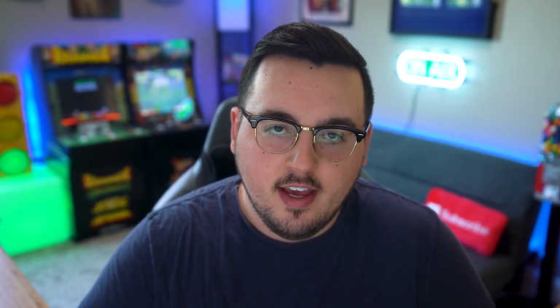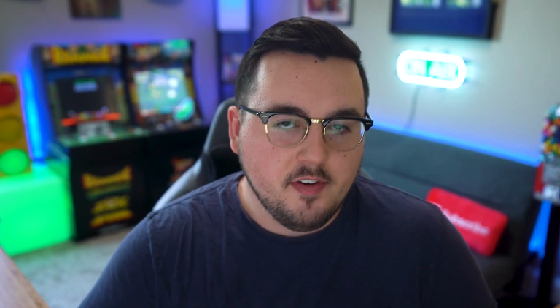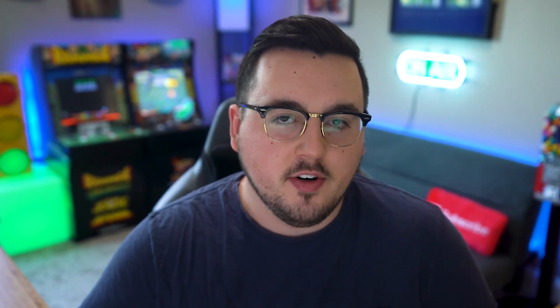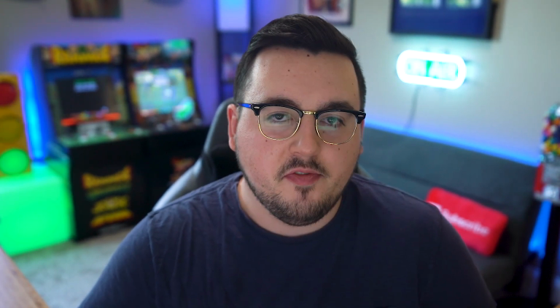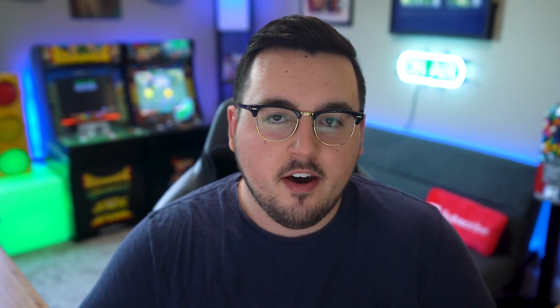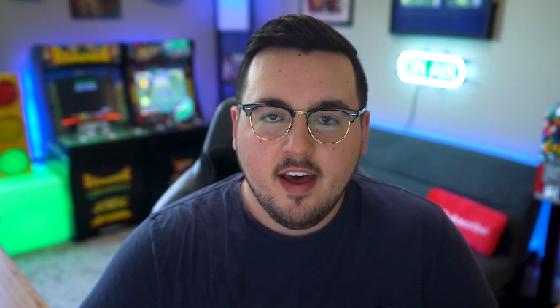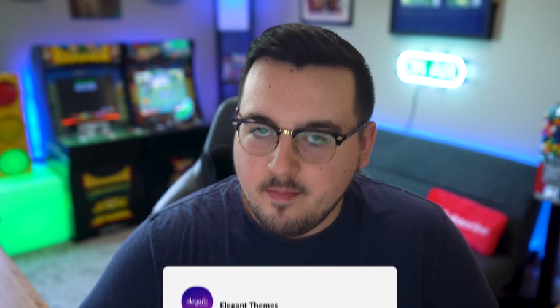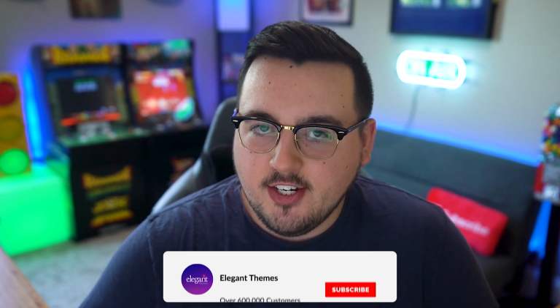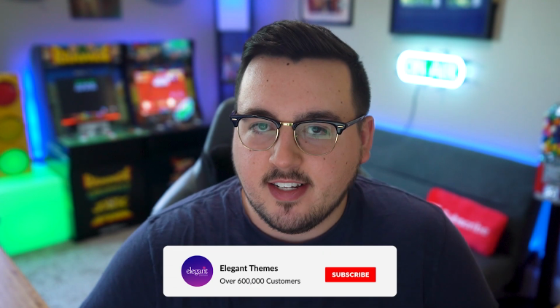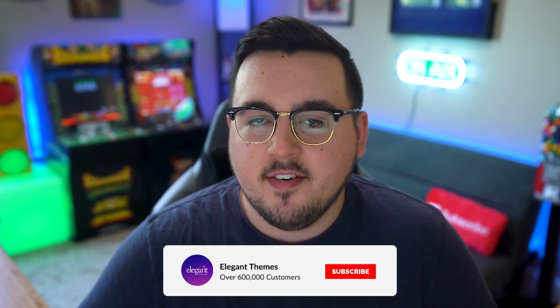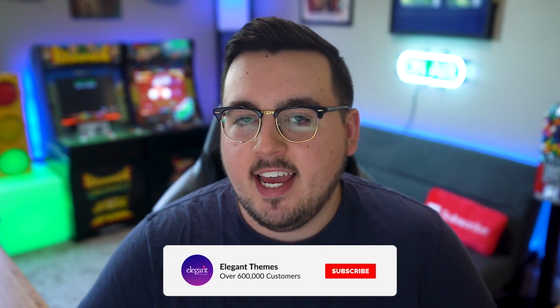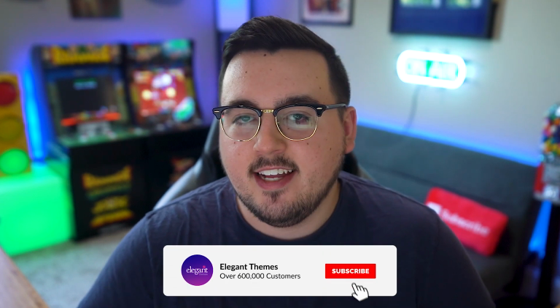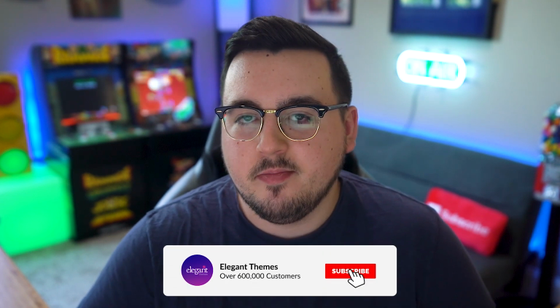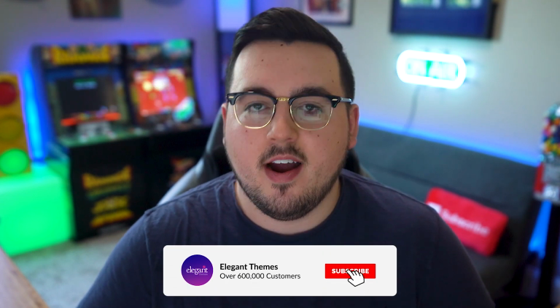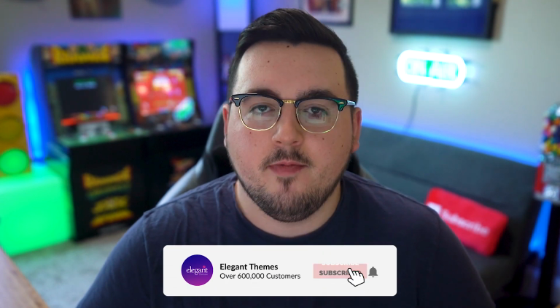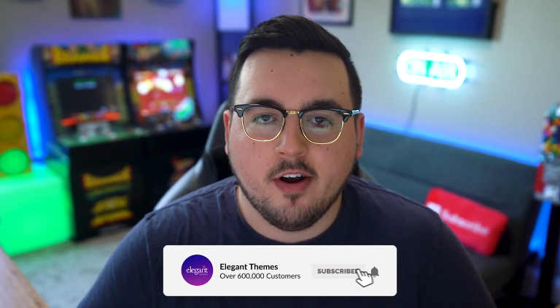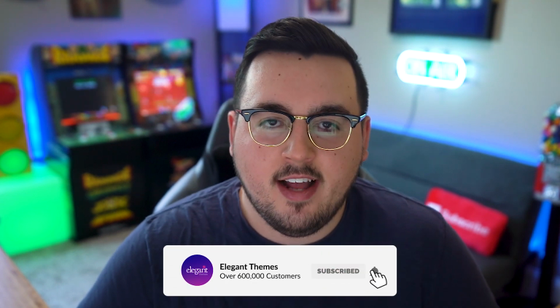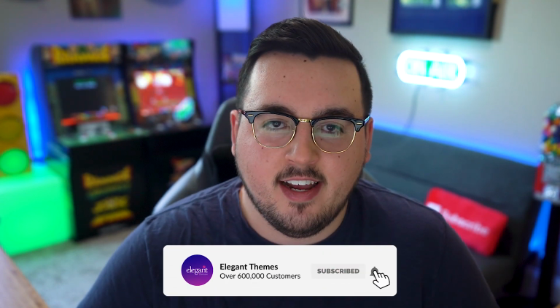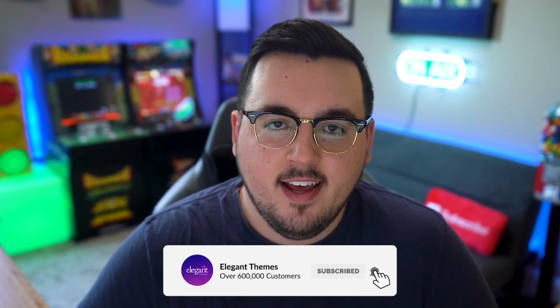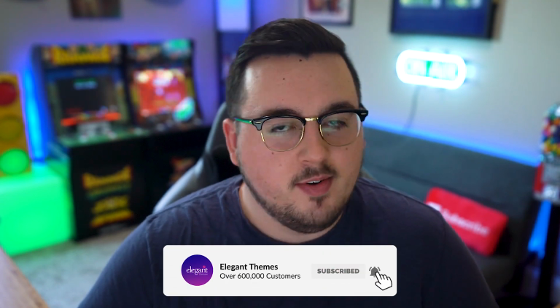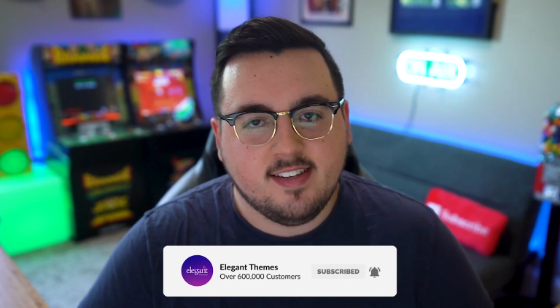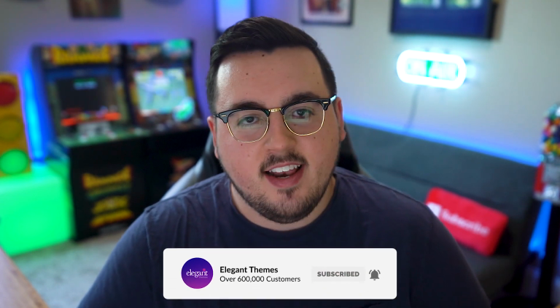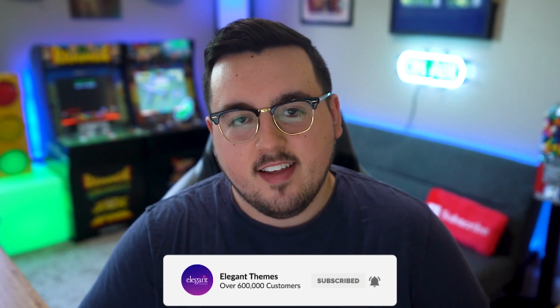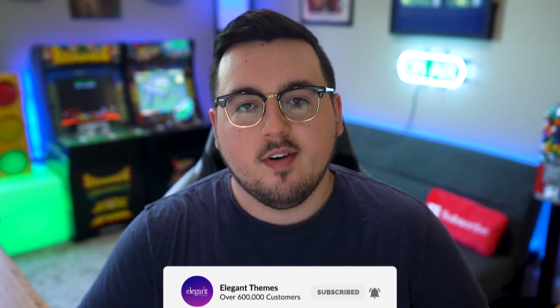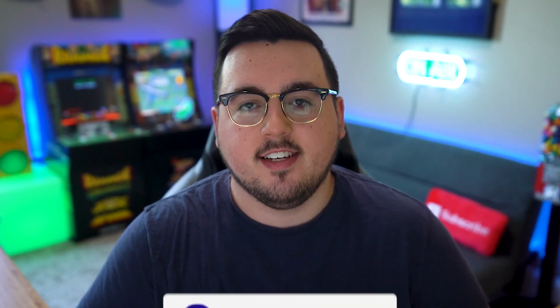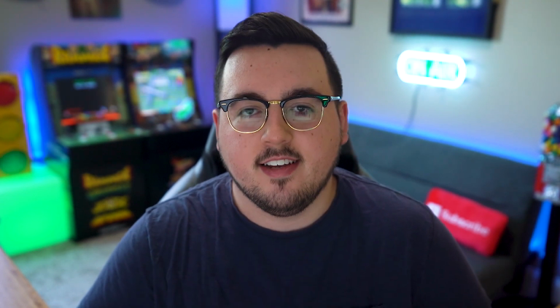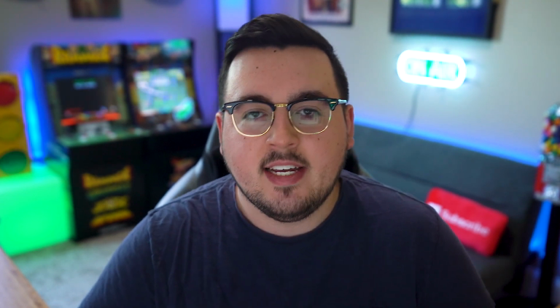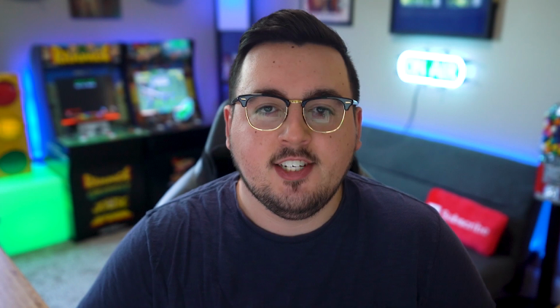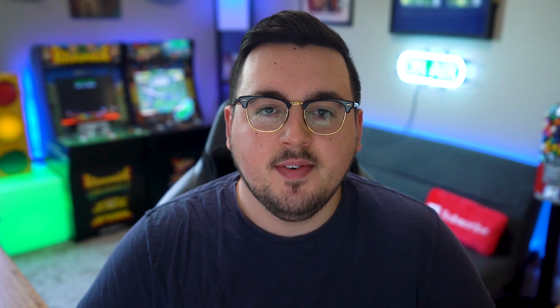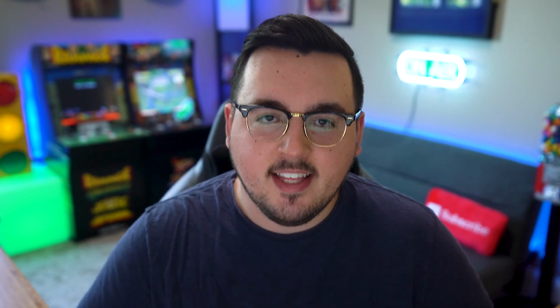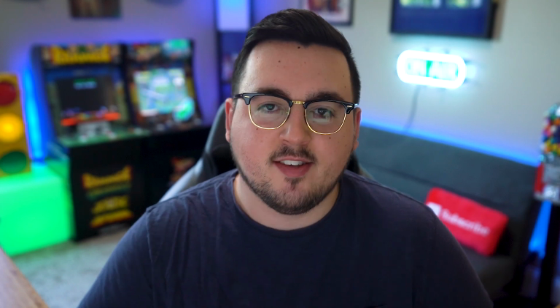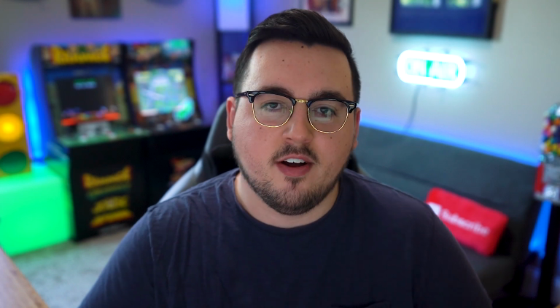If you enjoyed this video, then be sure to give it a like and subscribe for more content. With that said, thanks for watching and we'll catch you in the next one.